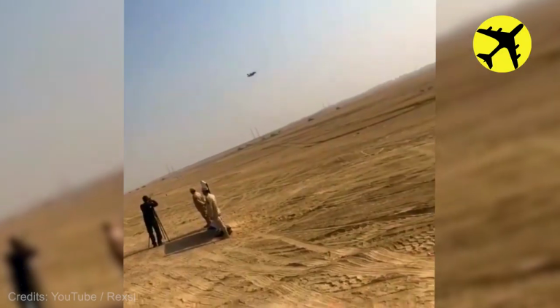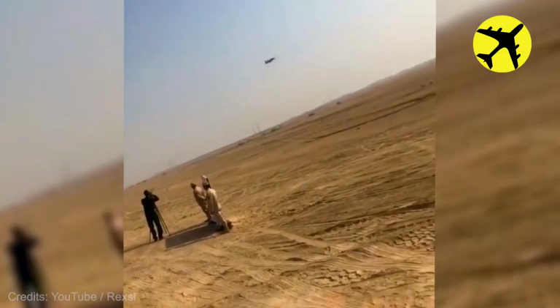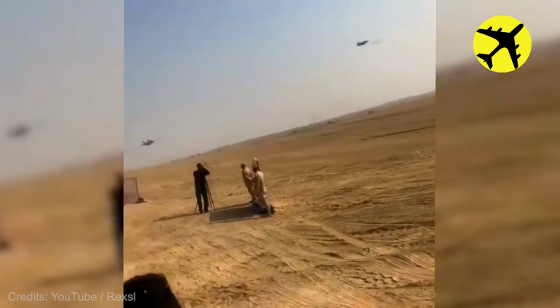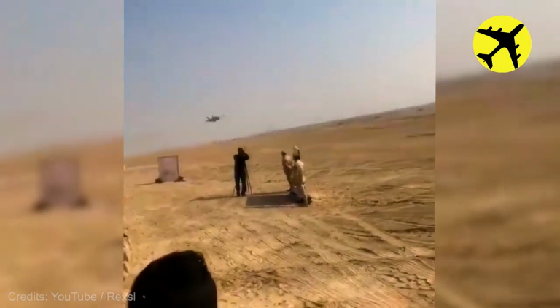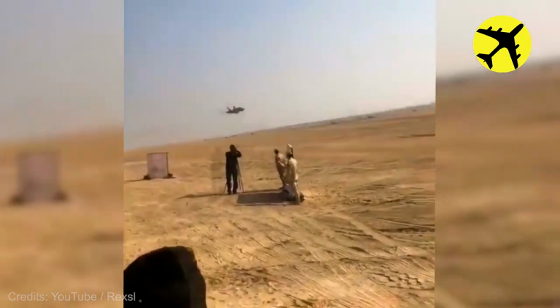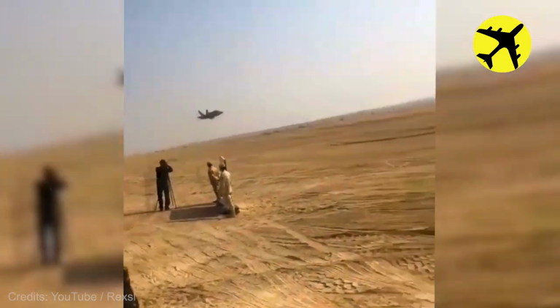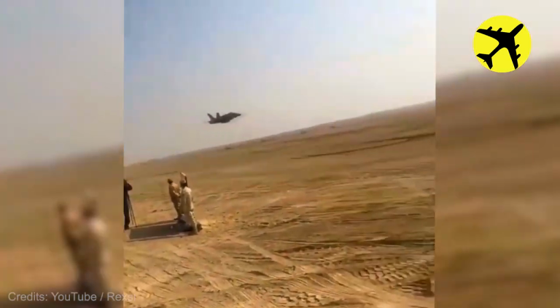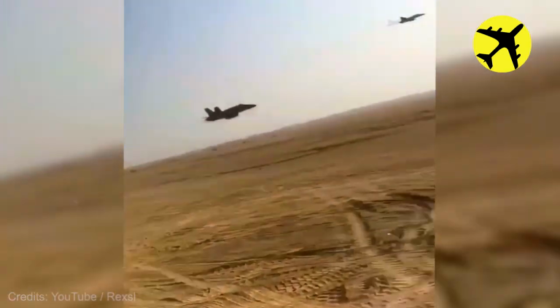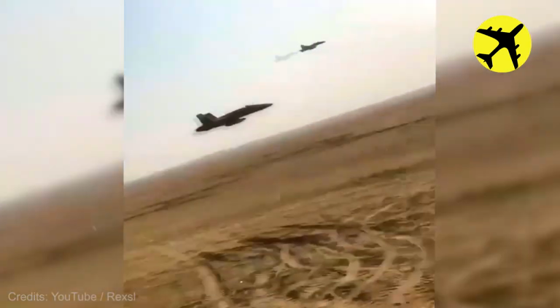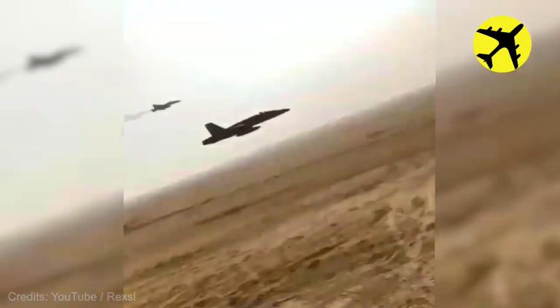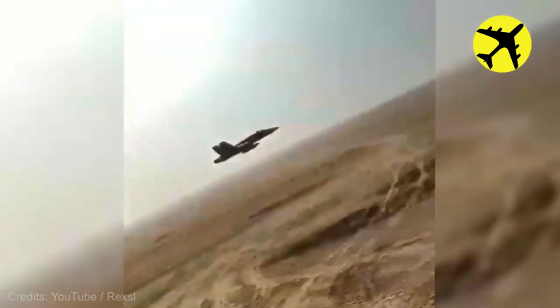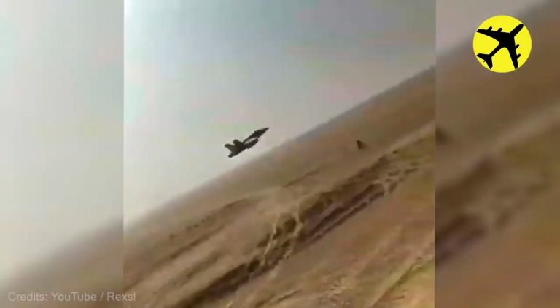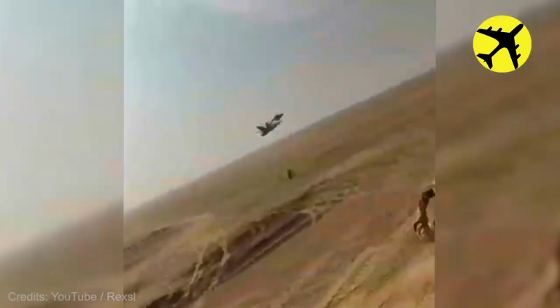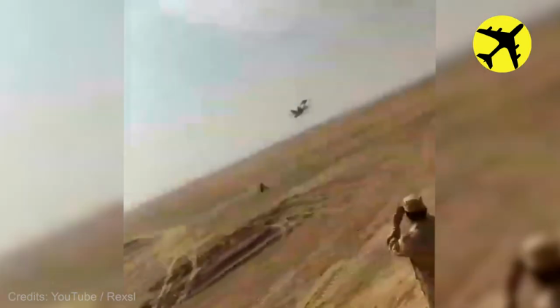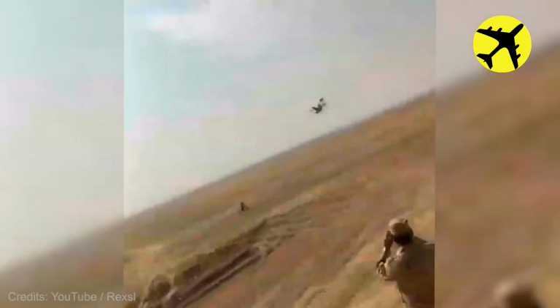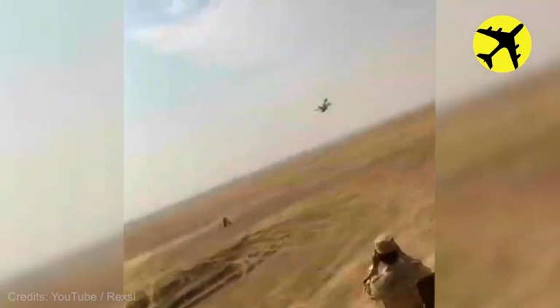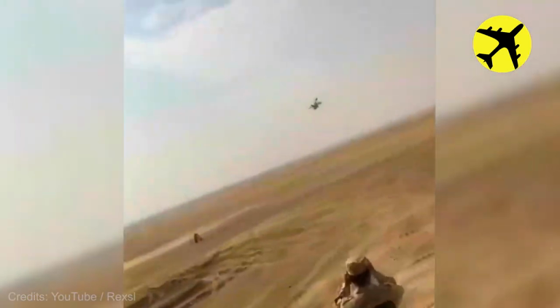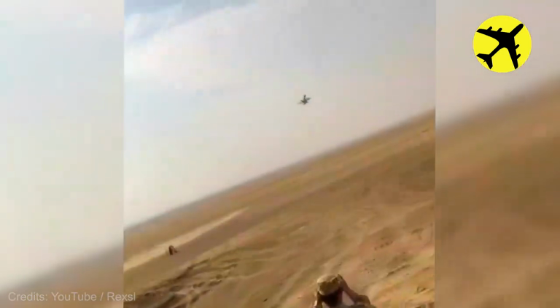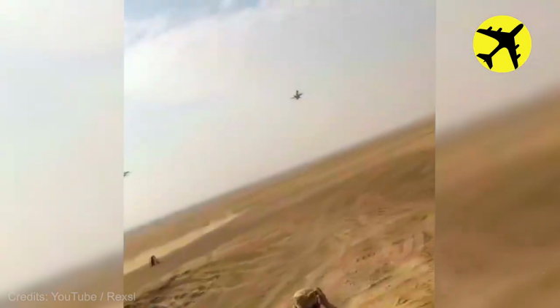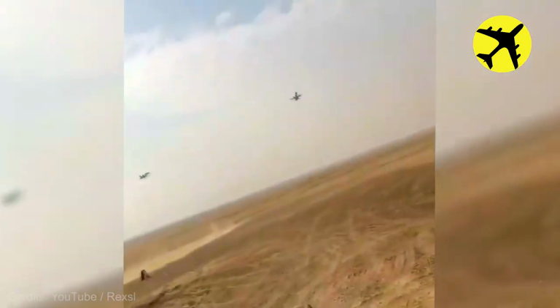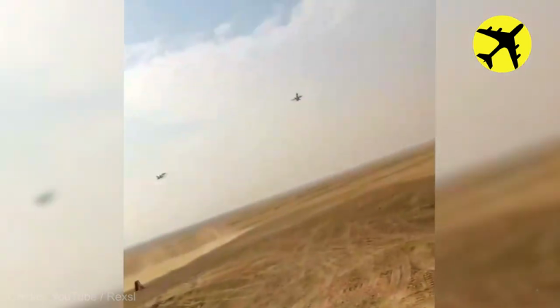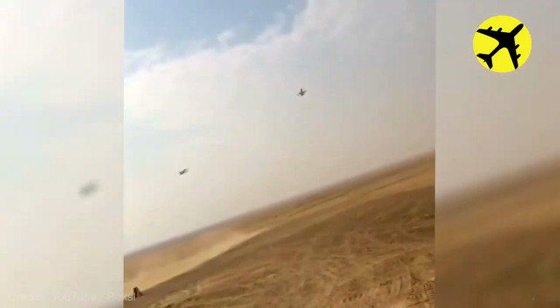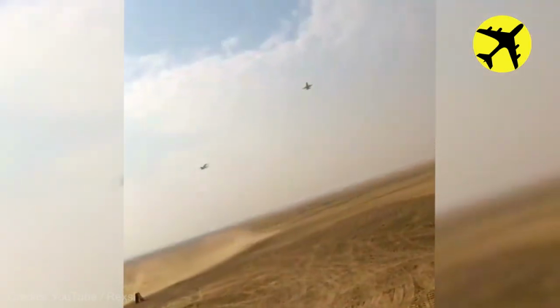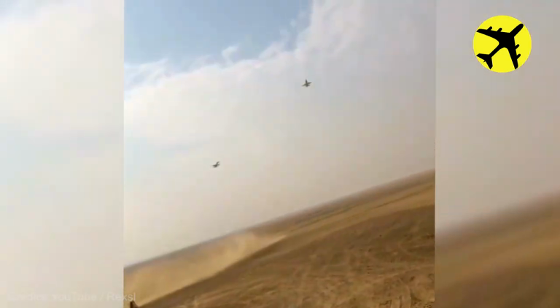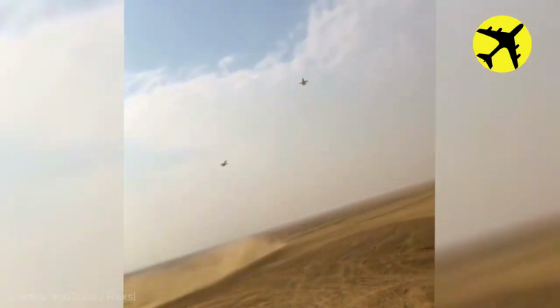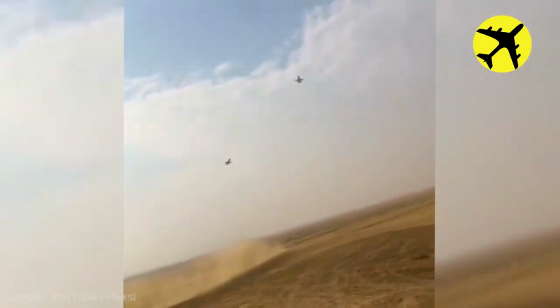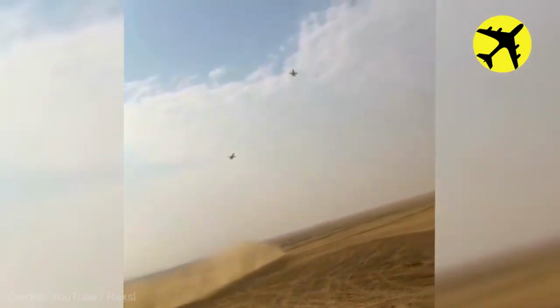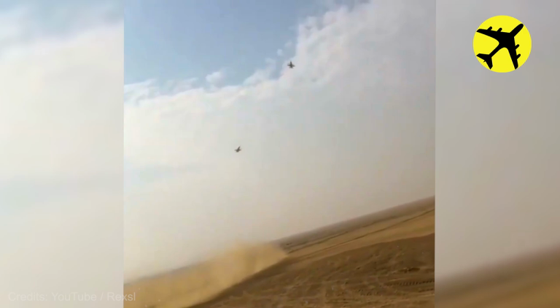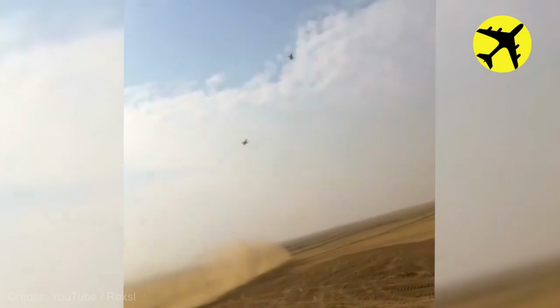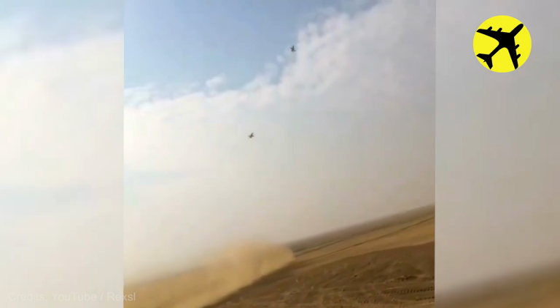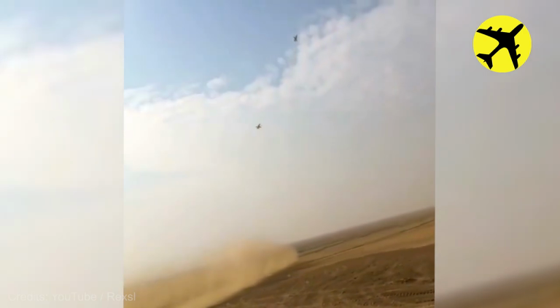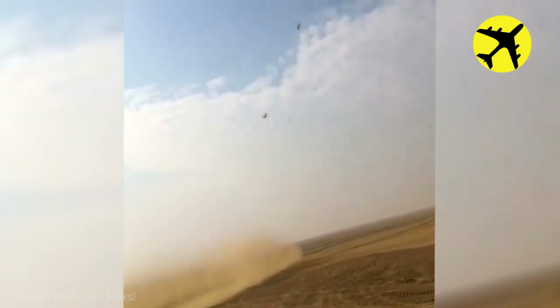This F-18 Hornet performed a really low pass in the desert, filmed from up close.